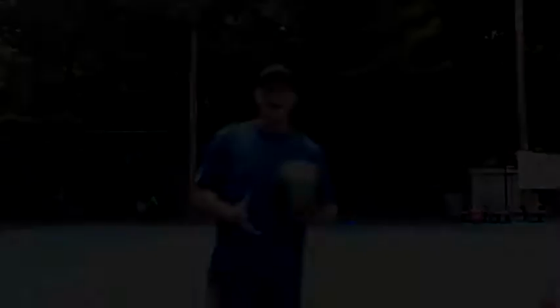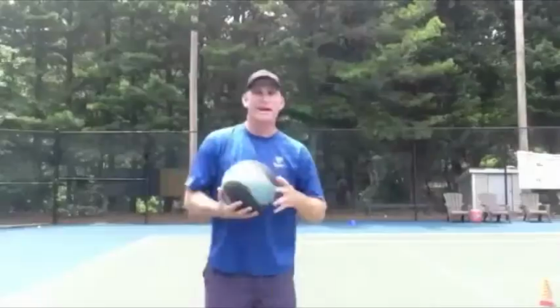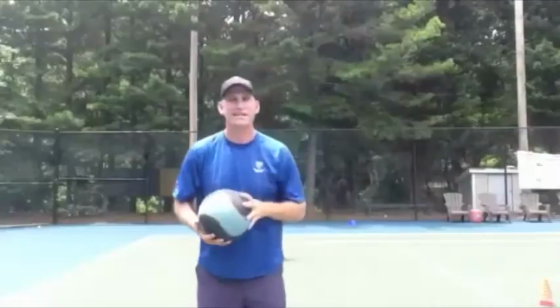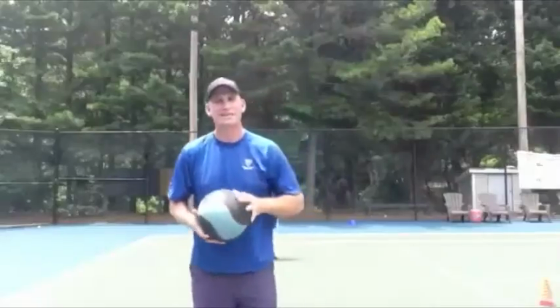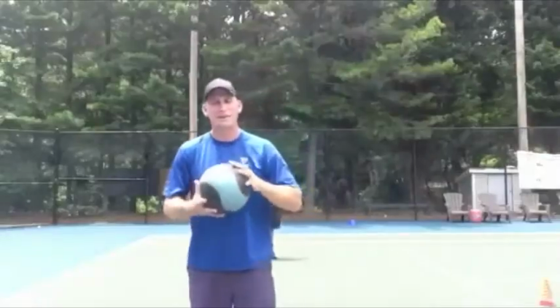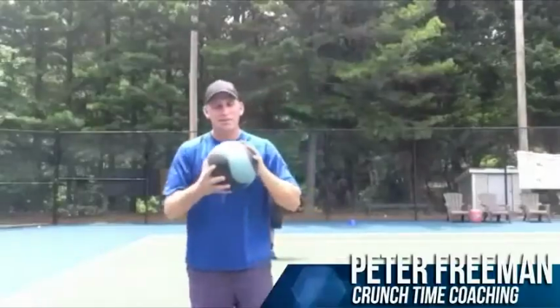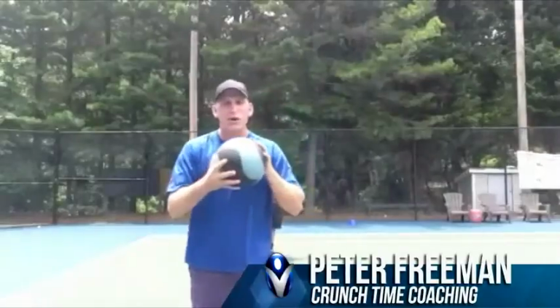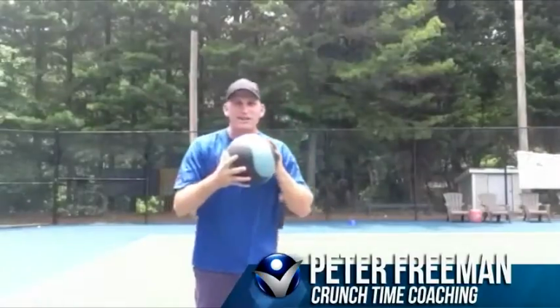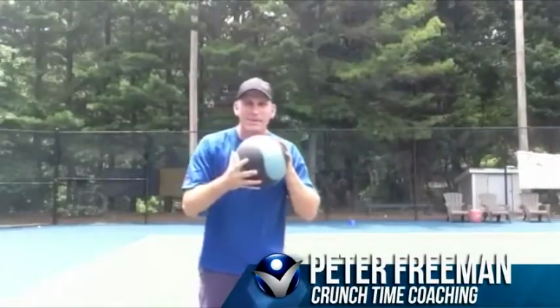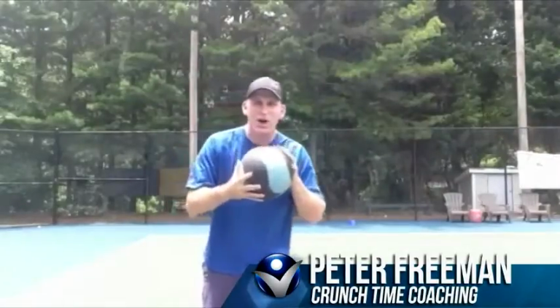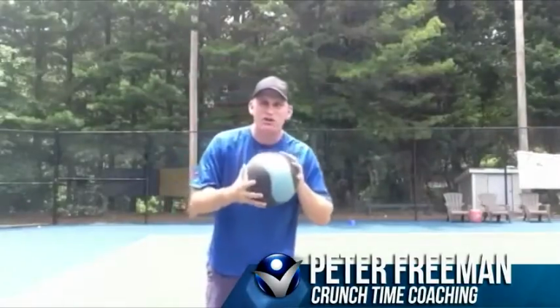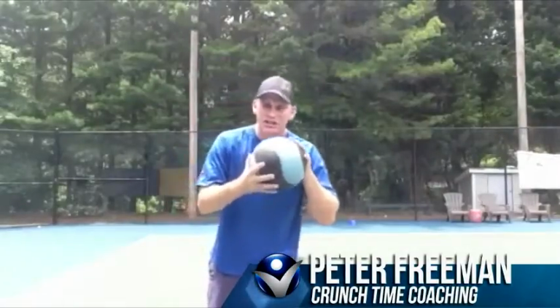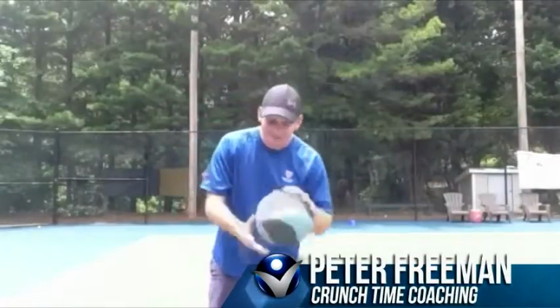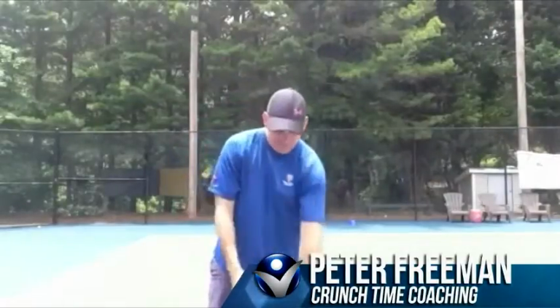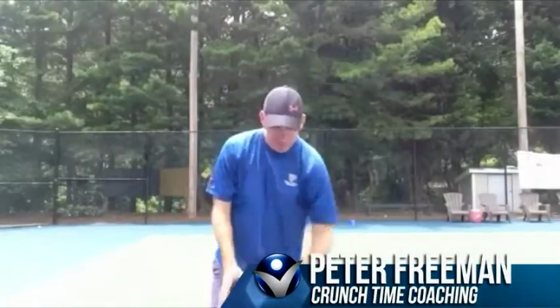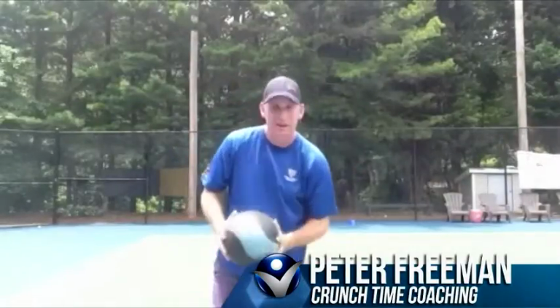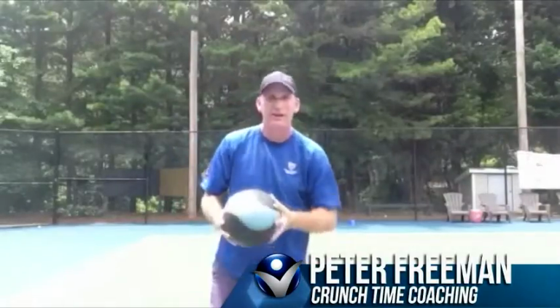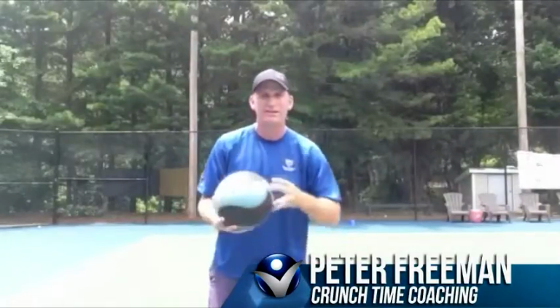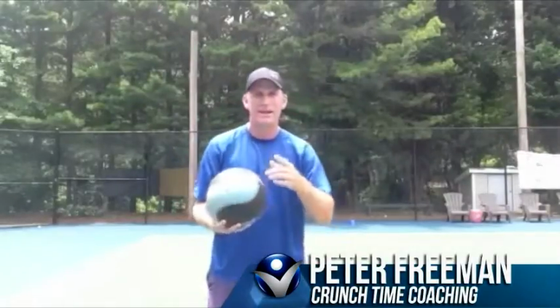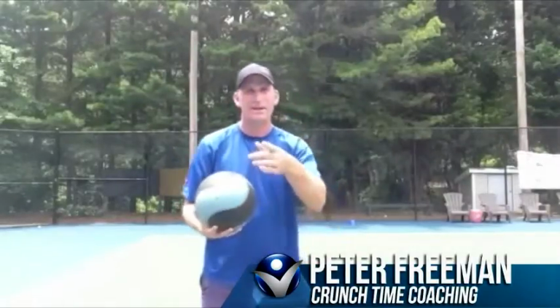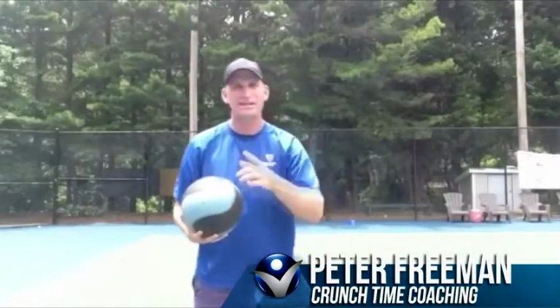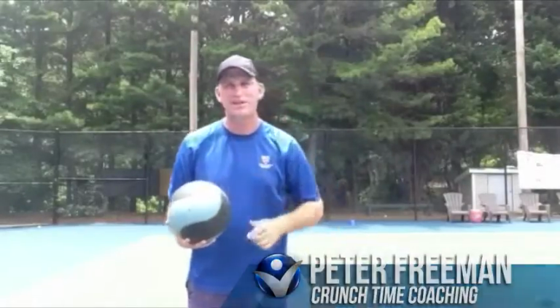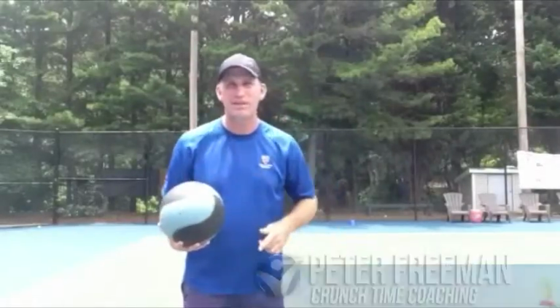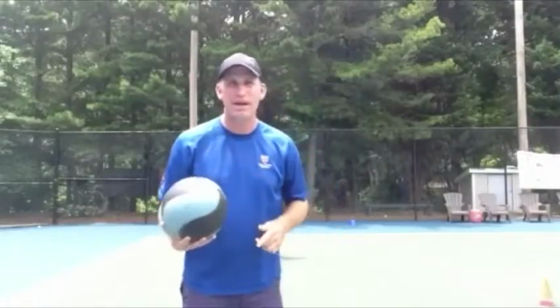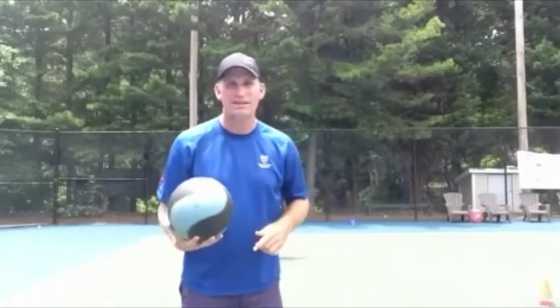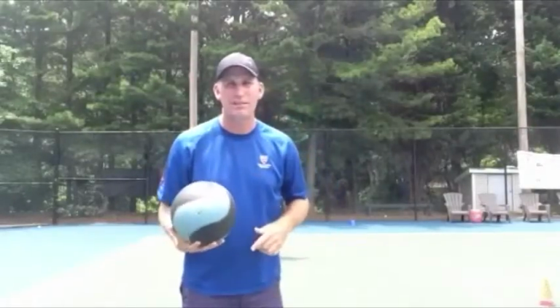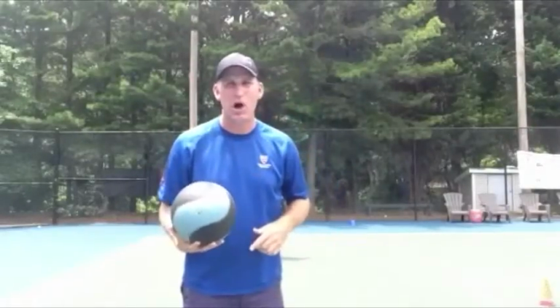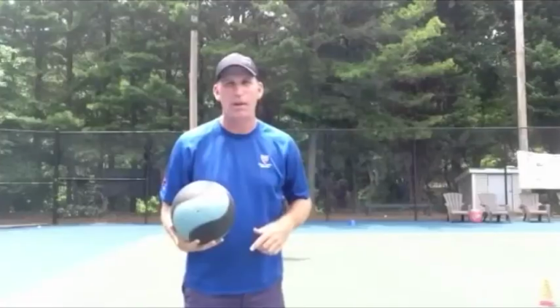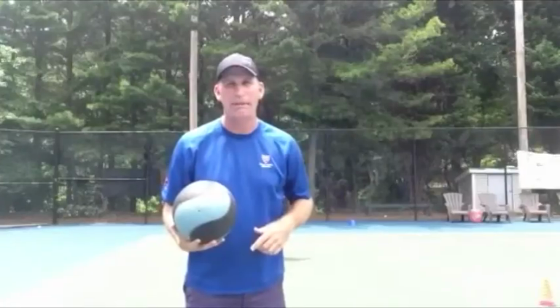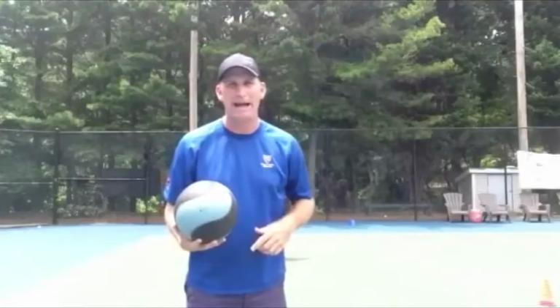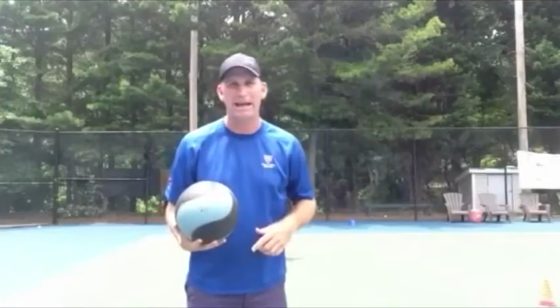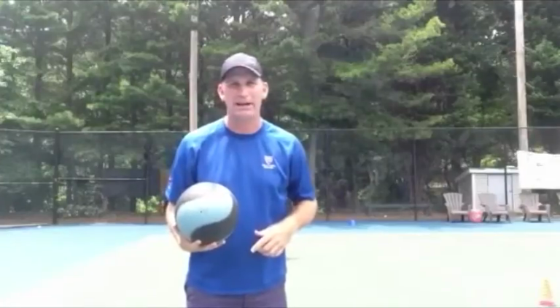Hey guys, this is Pete from Crunch Time Coaching. Today I'm going to teach you the medicine ball backhand.